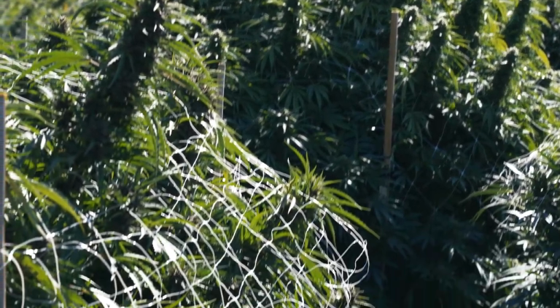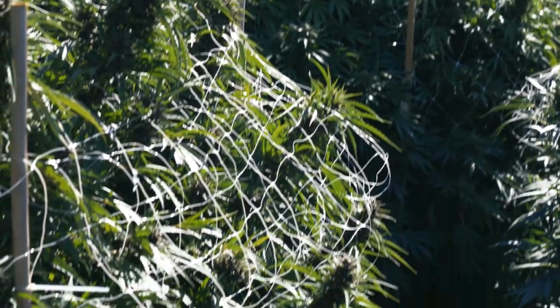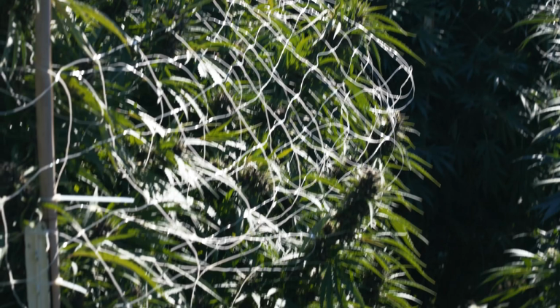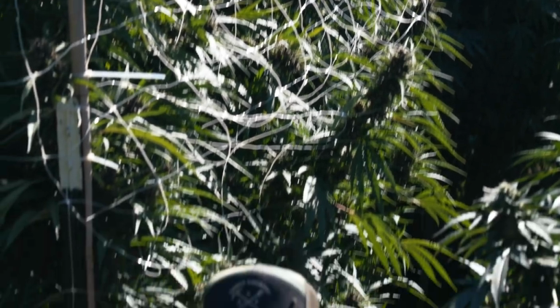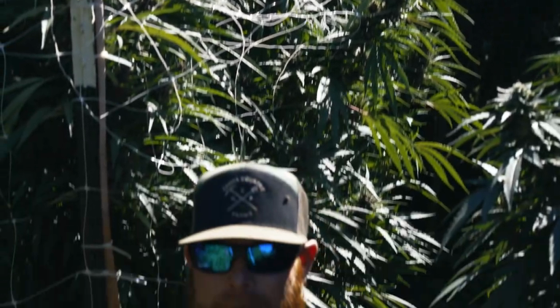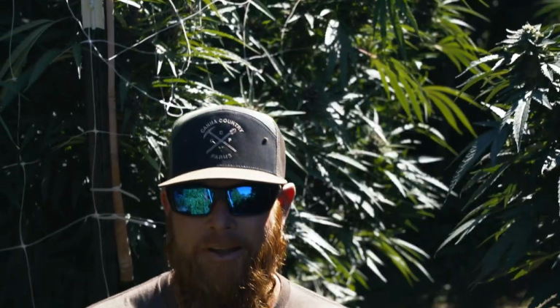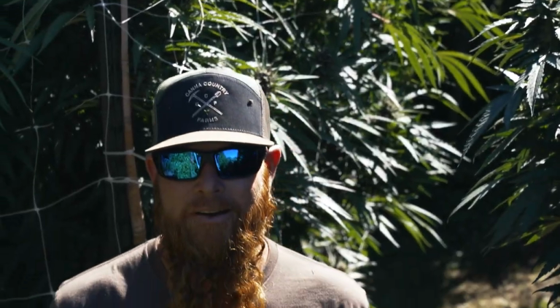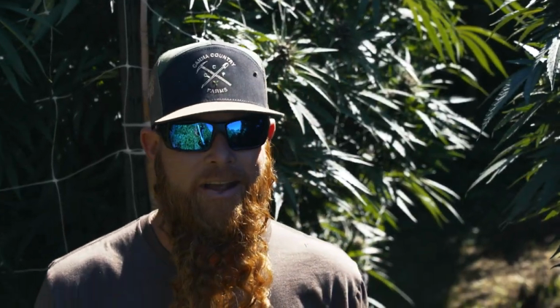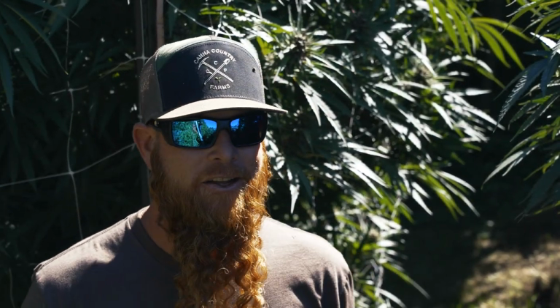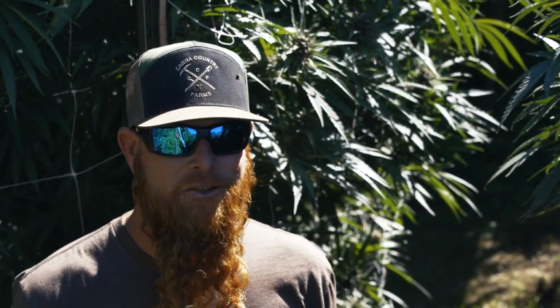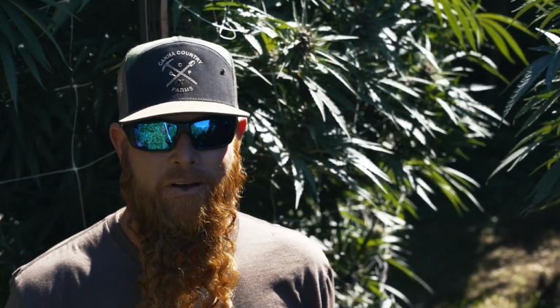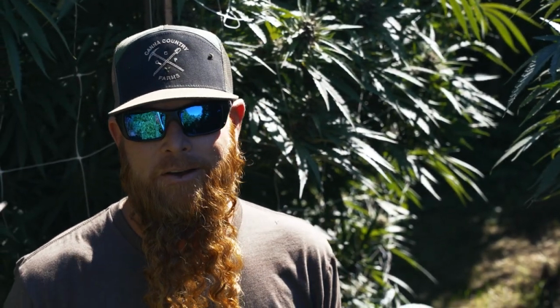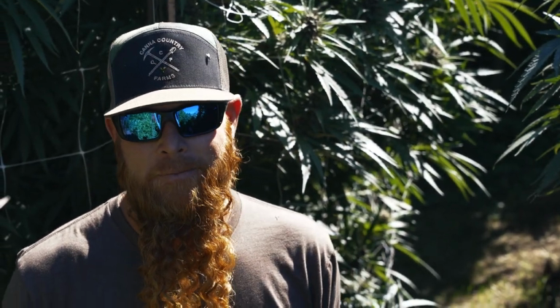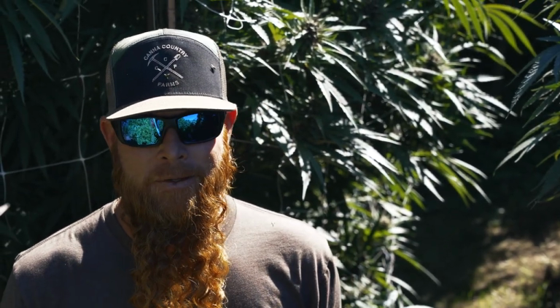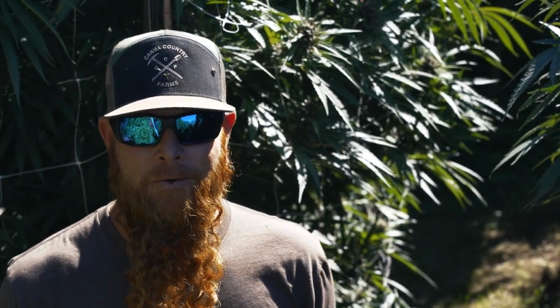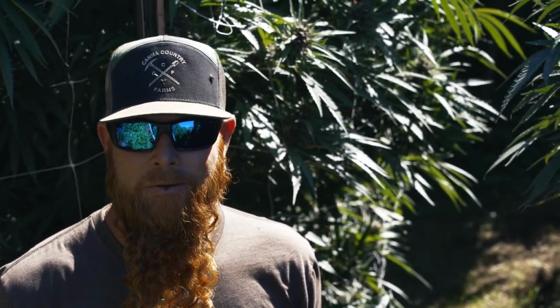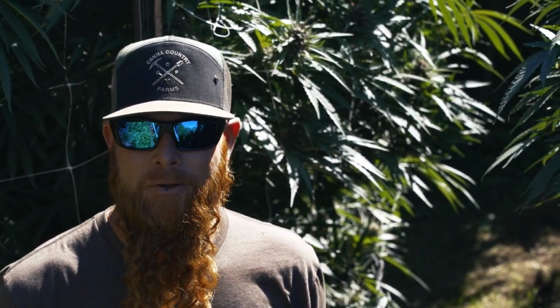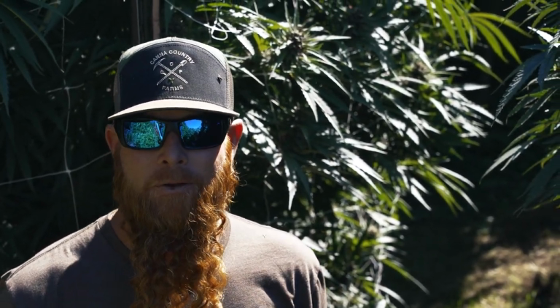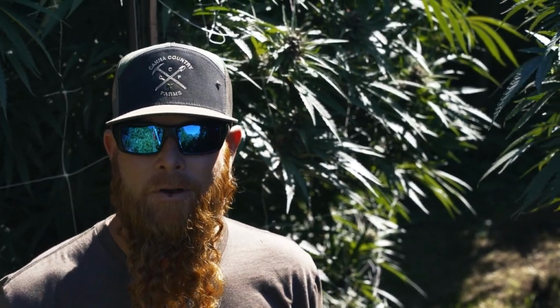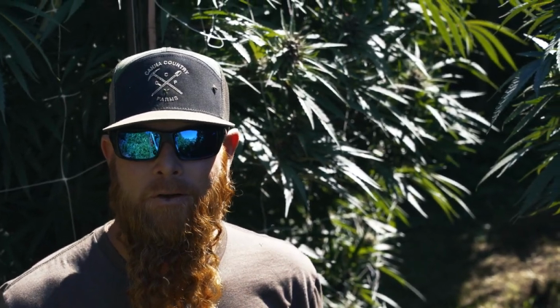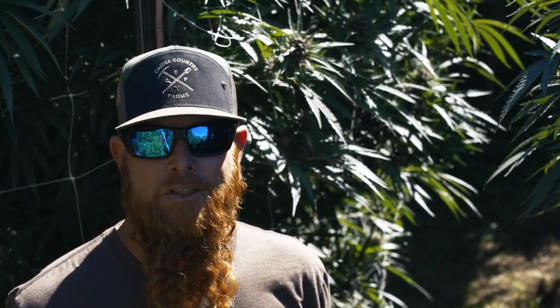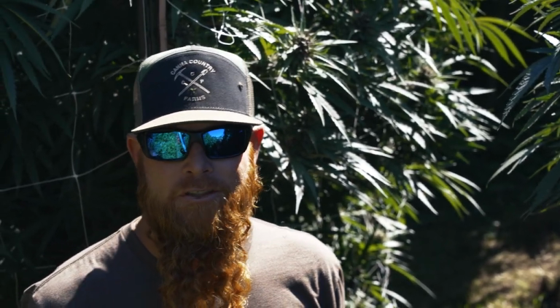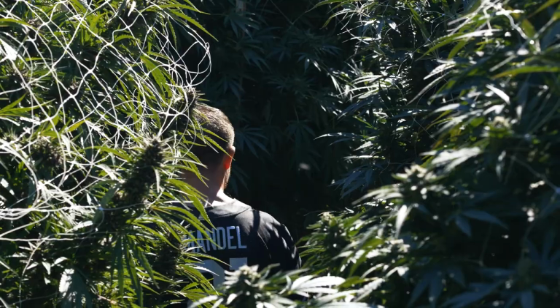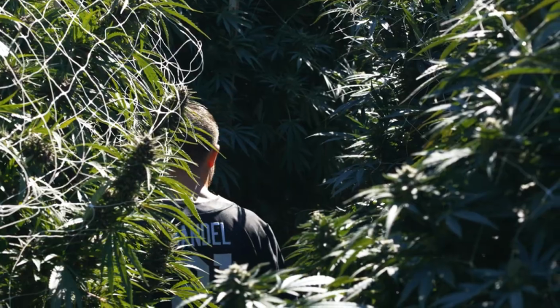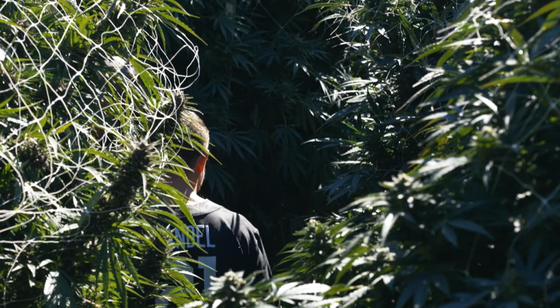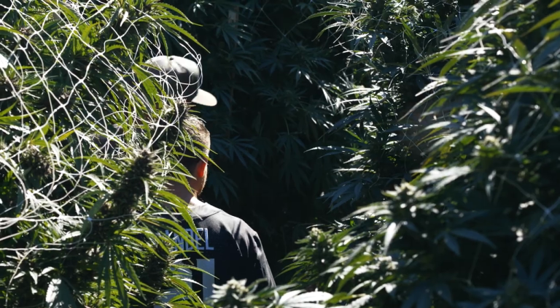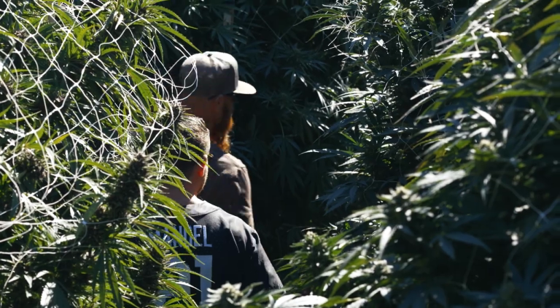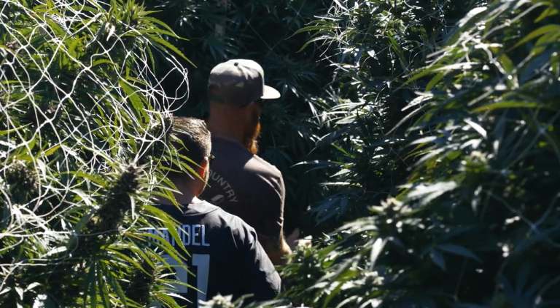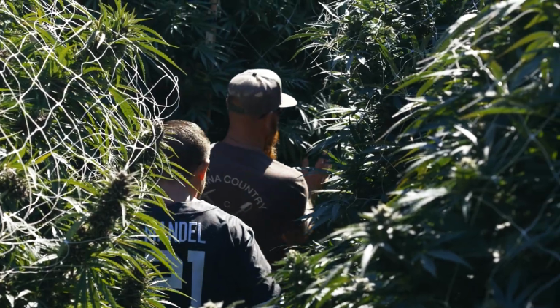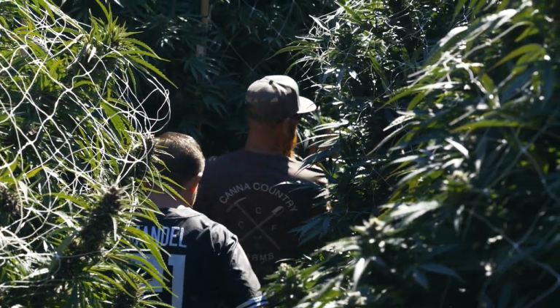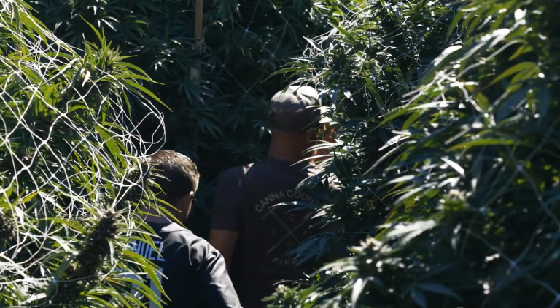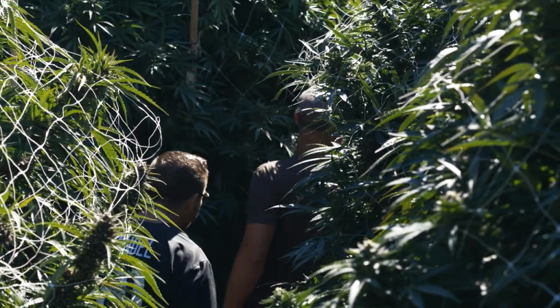Hey, this is Ted Blair at Canna Country Farm. Welcome to Old Growth OGs. Let's go this way and see what we can find.